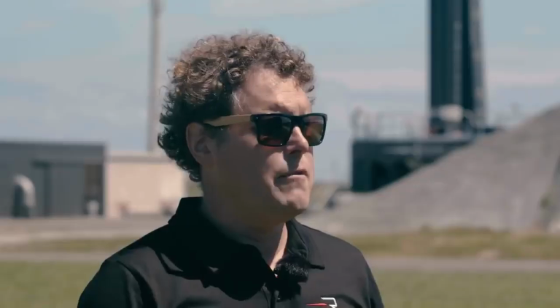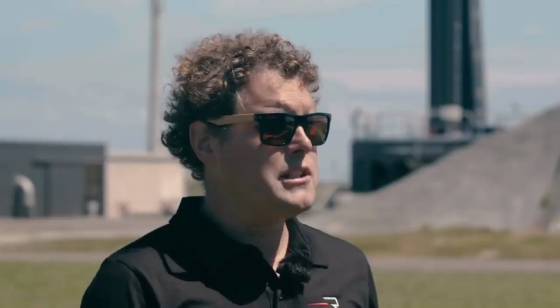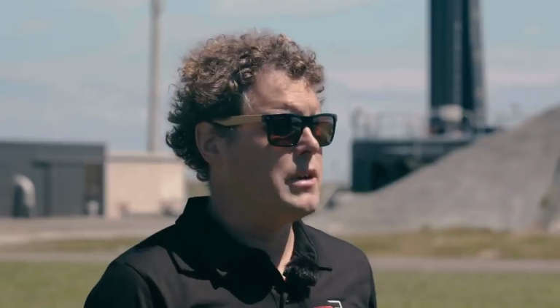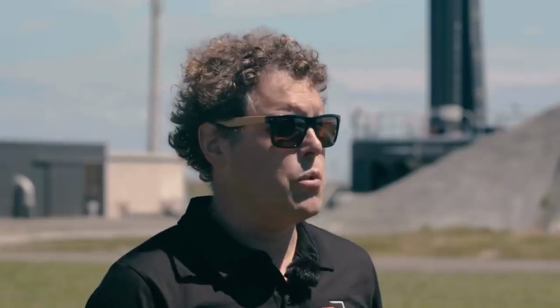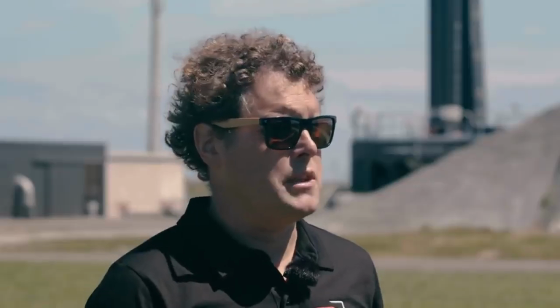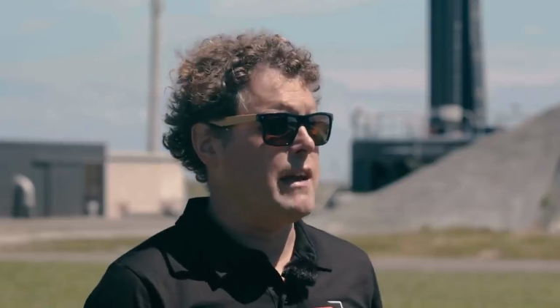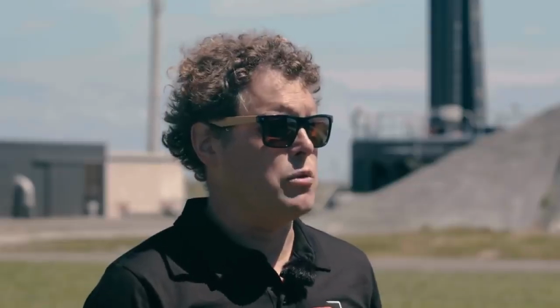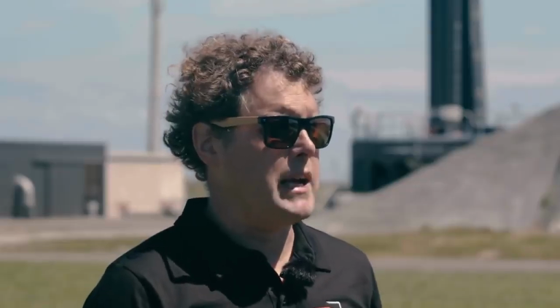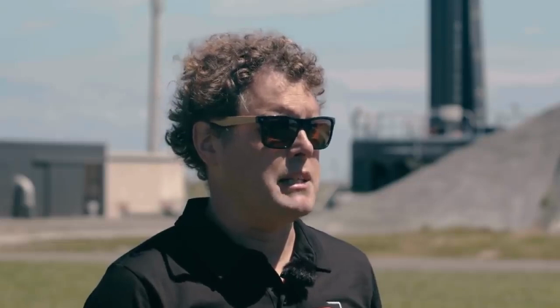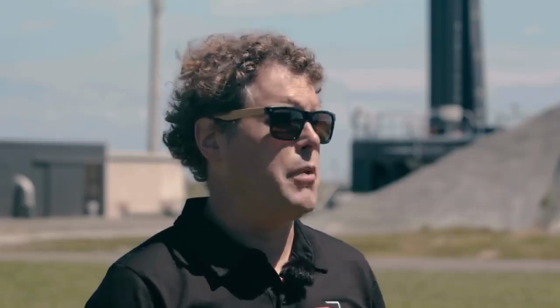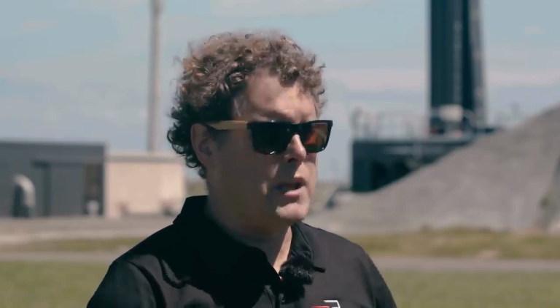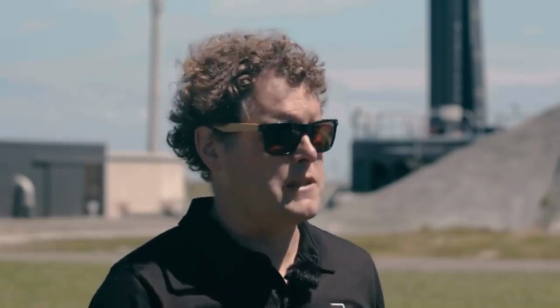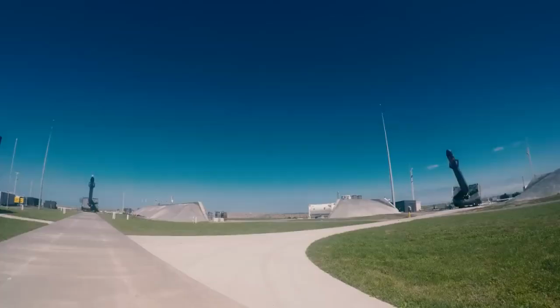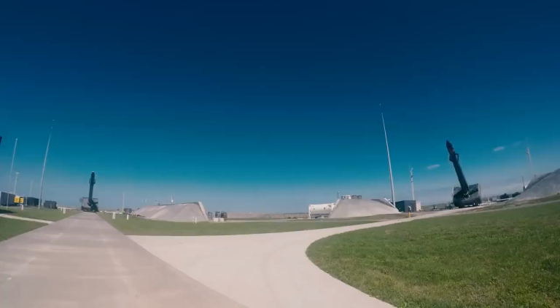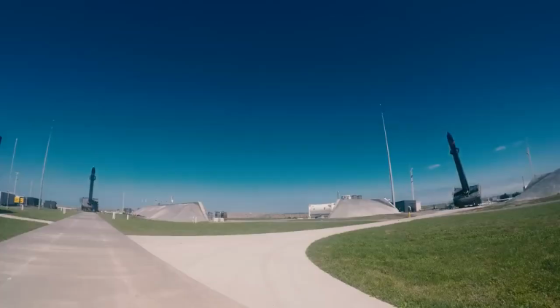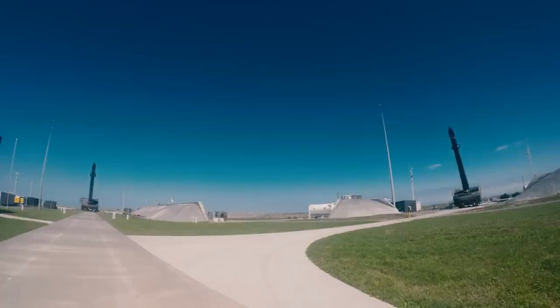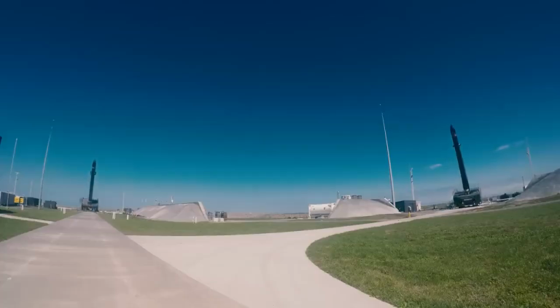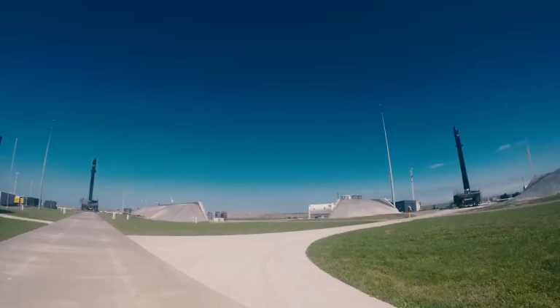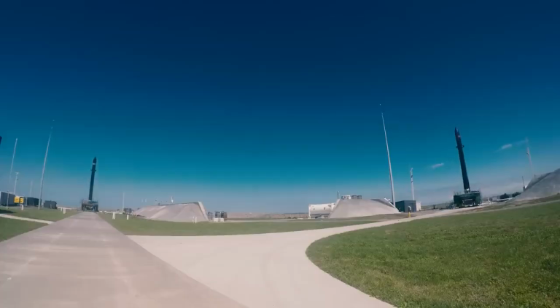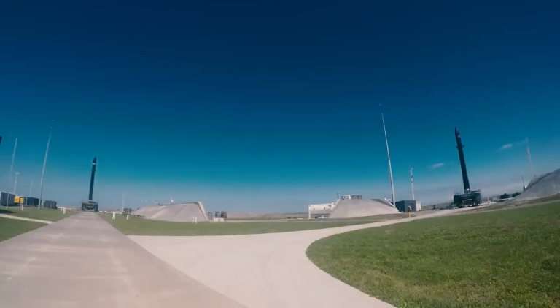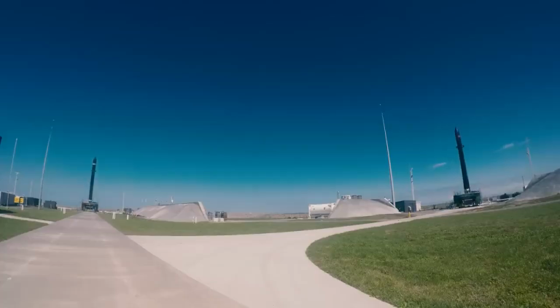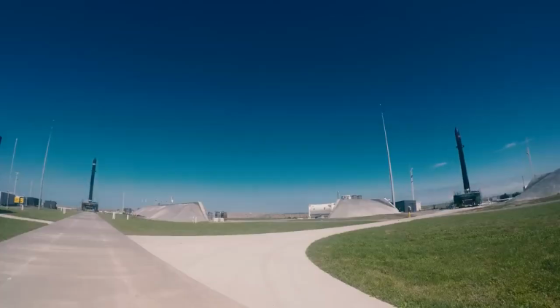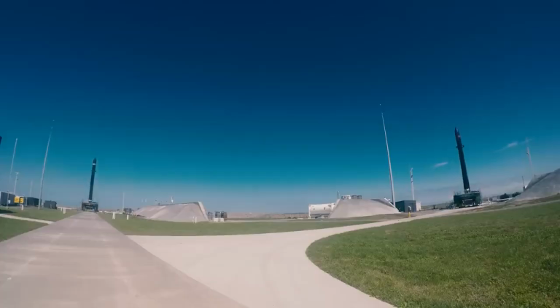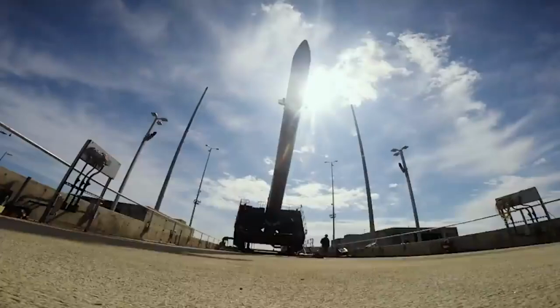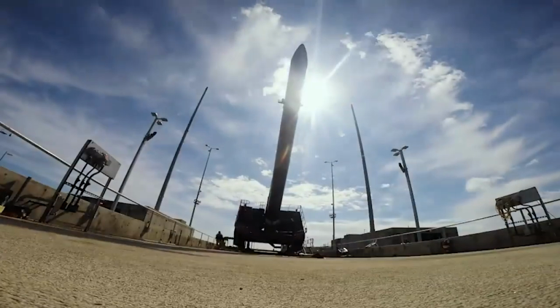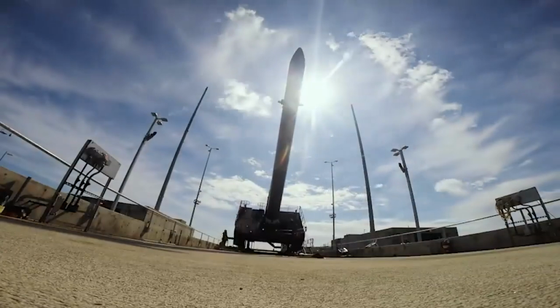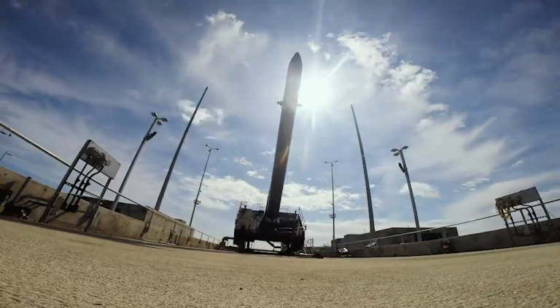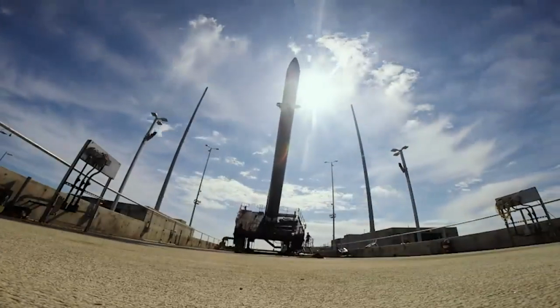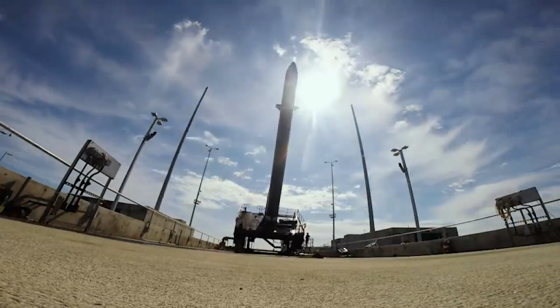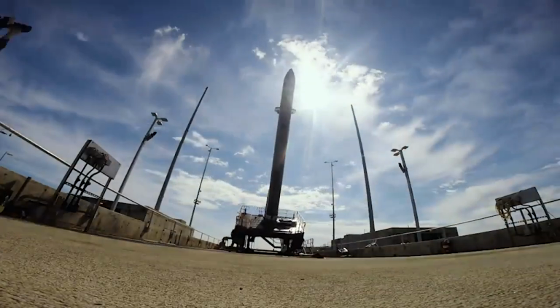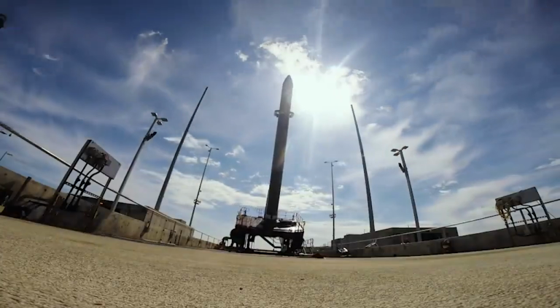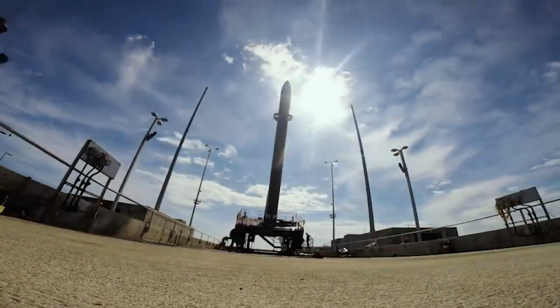For us it's really important to have launch pads in both hemispheres of the planet. We have two launch pads in the southern hemisphere and one launch pad in the northern hemisphere.